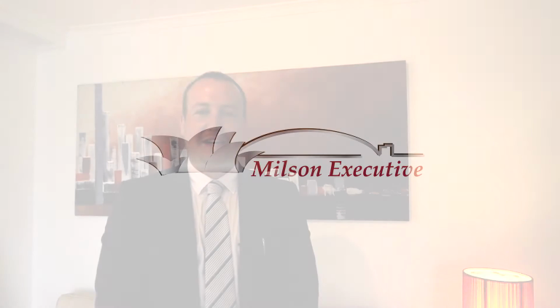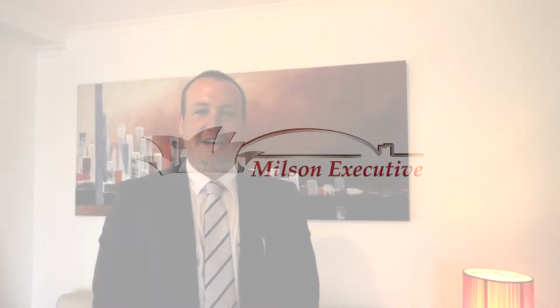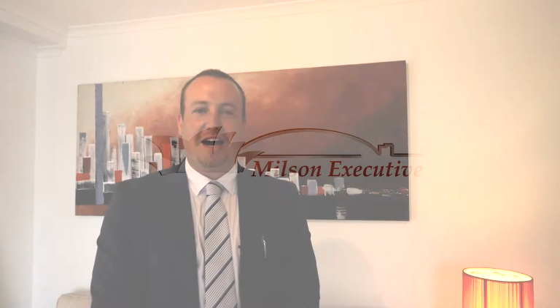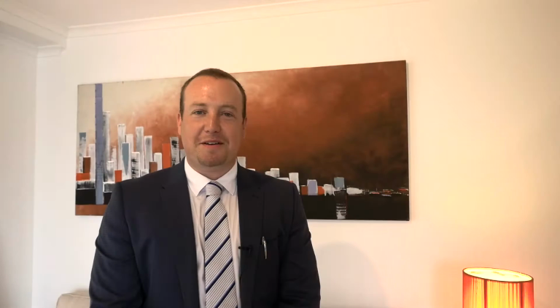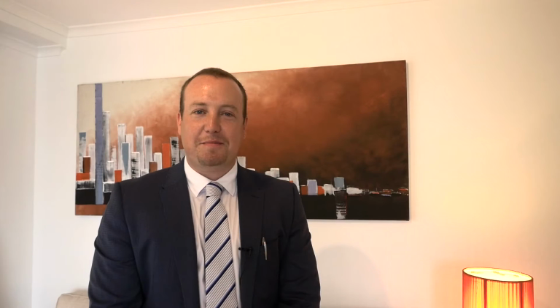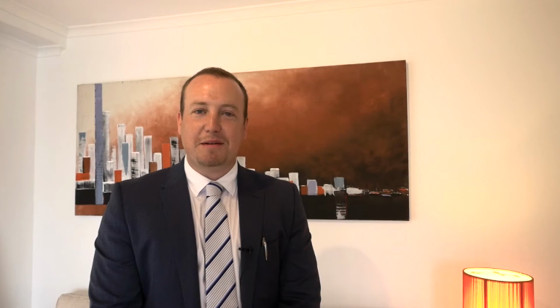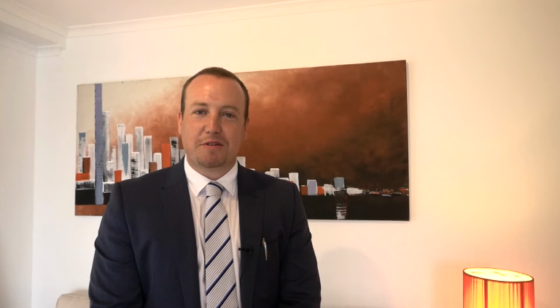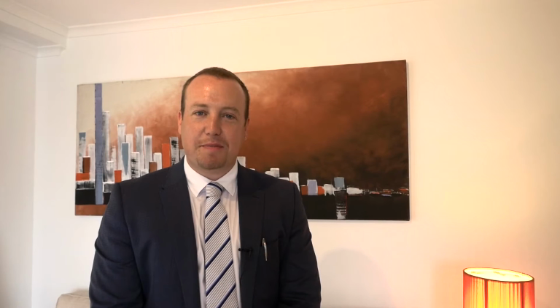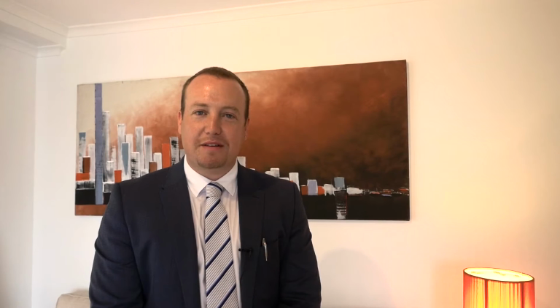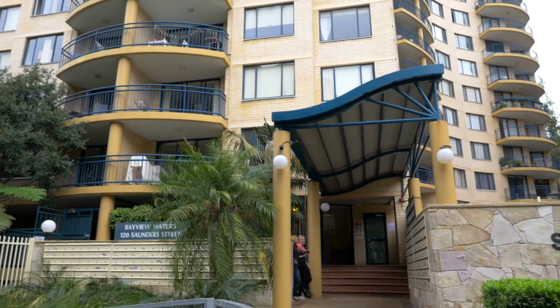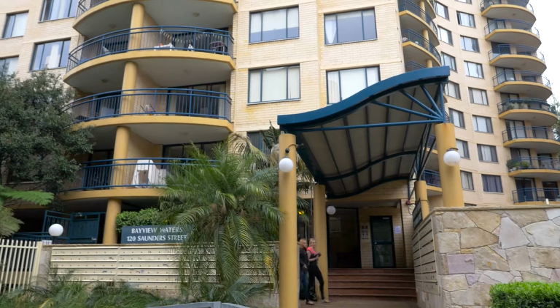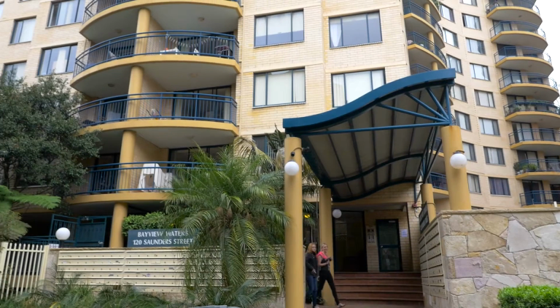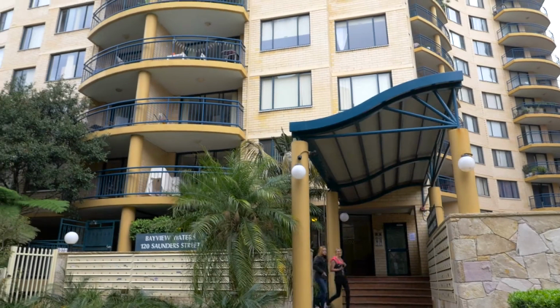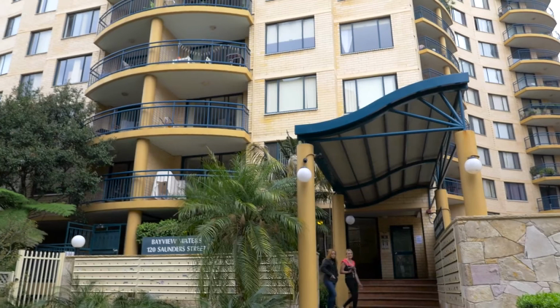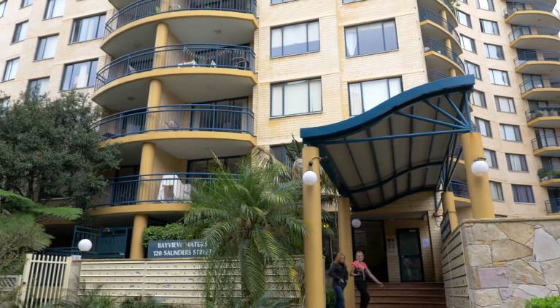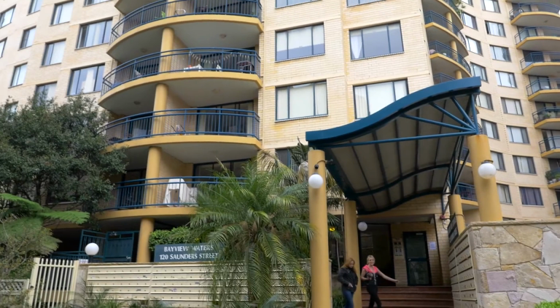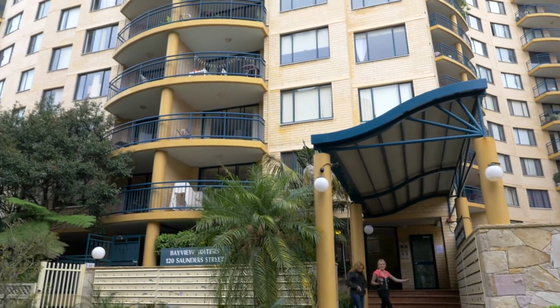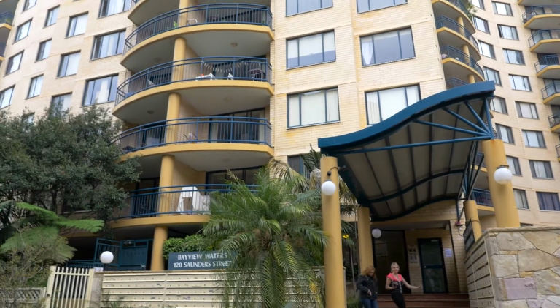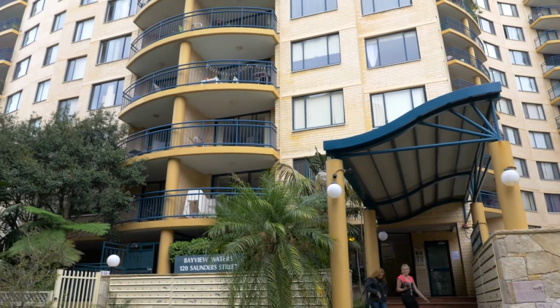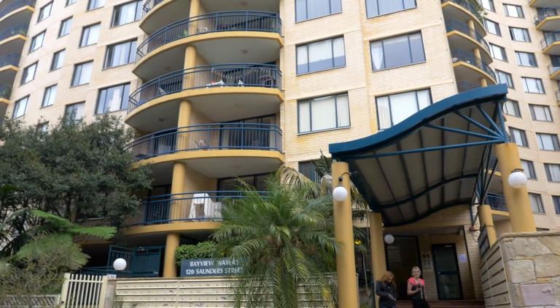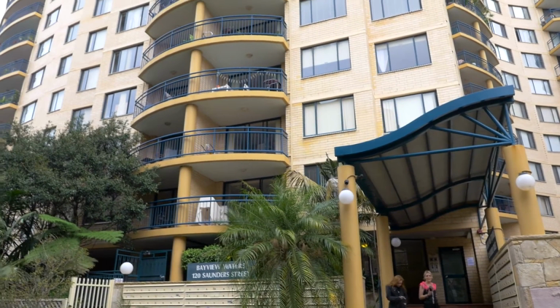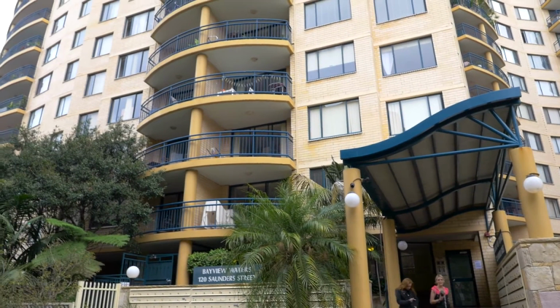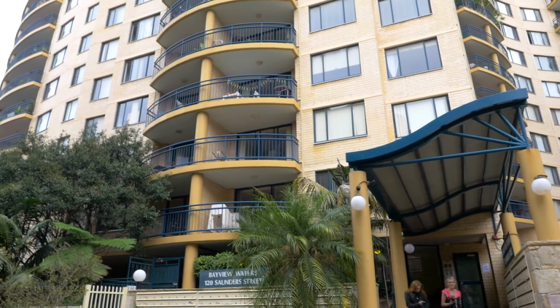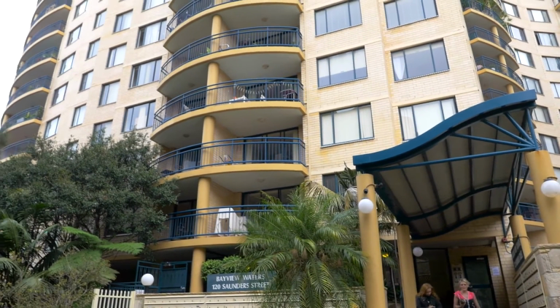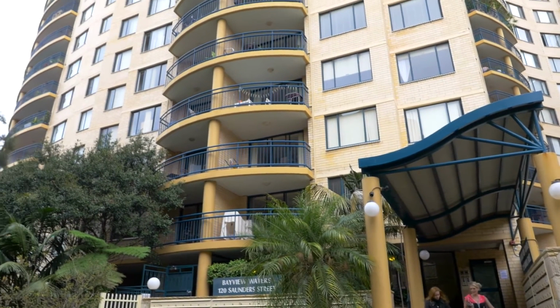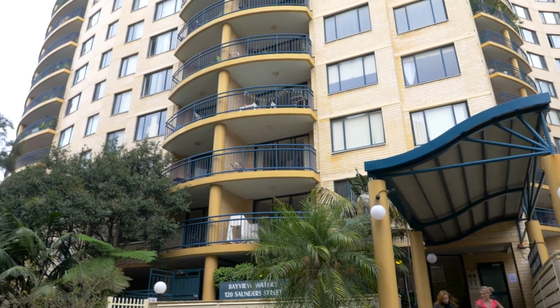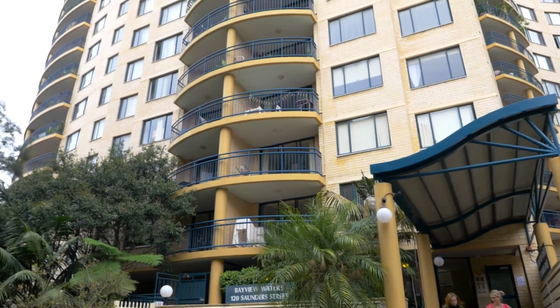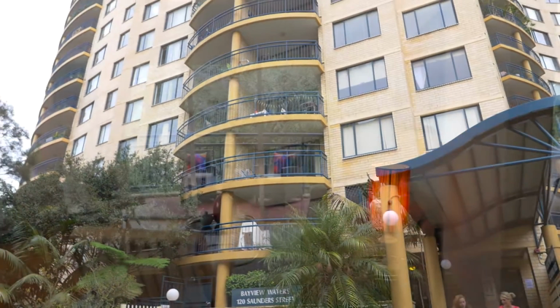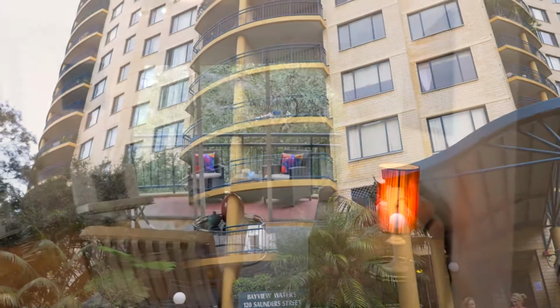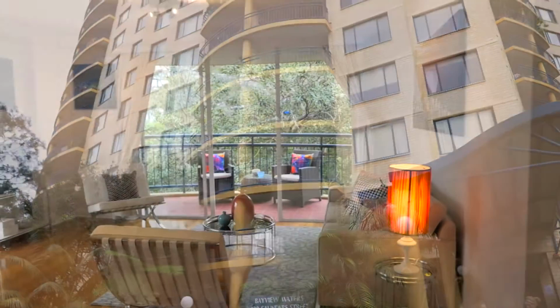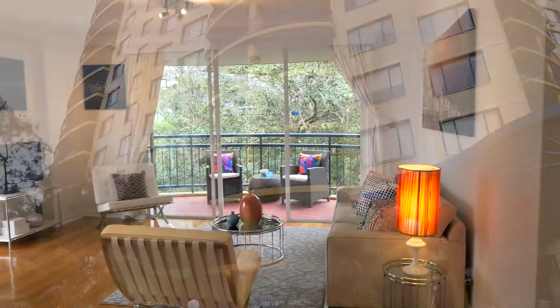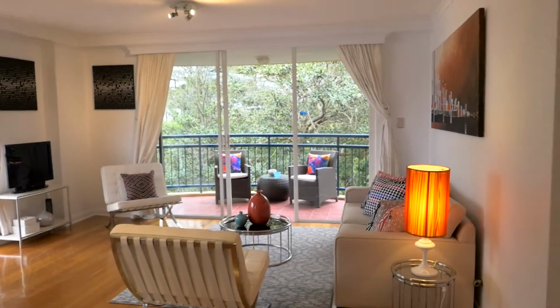Hi, my name is Chris Bell and I'd like to show you through apartment 65 of 120 Saunders Street in Pyrmont.